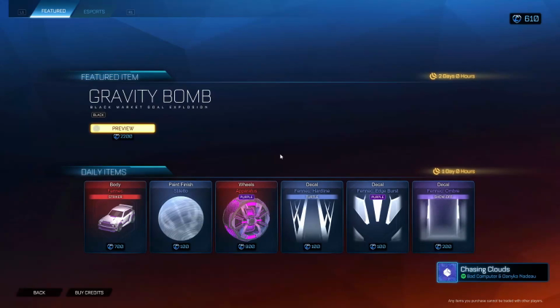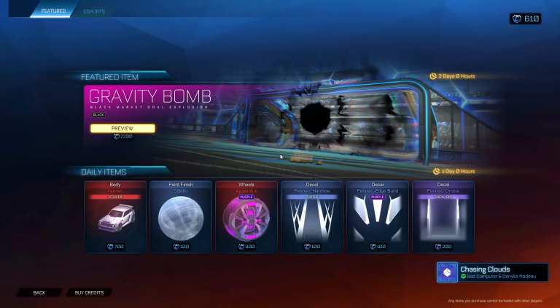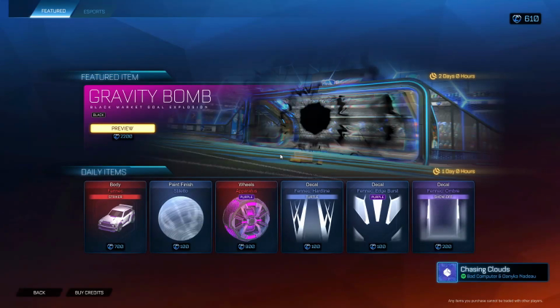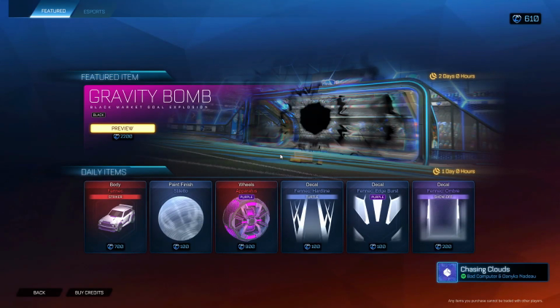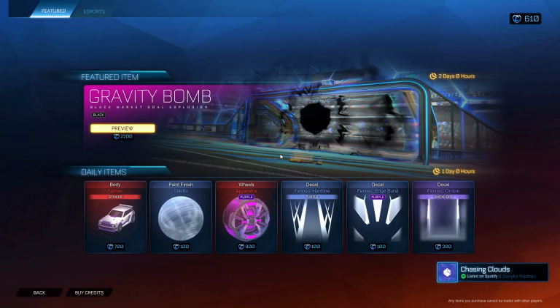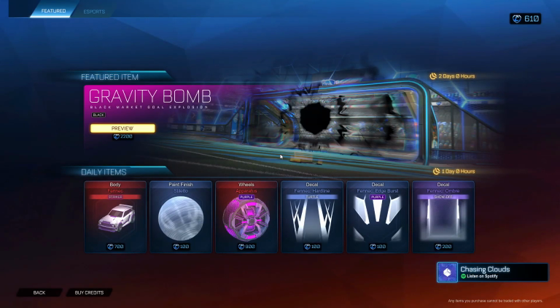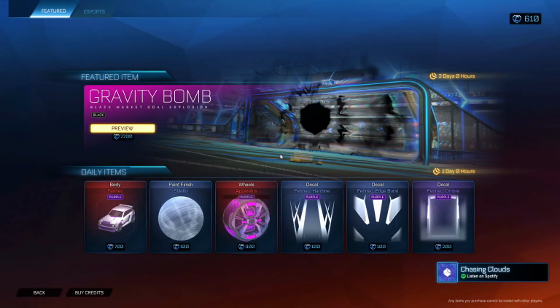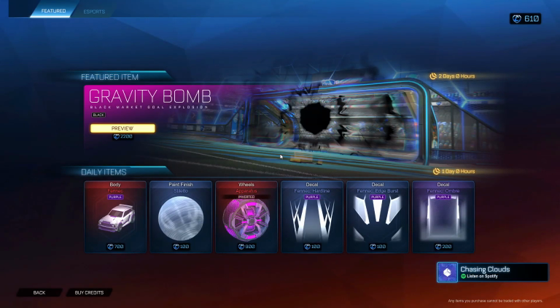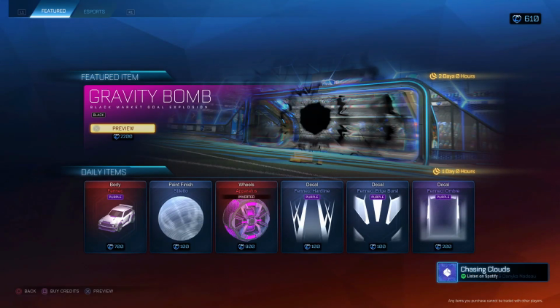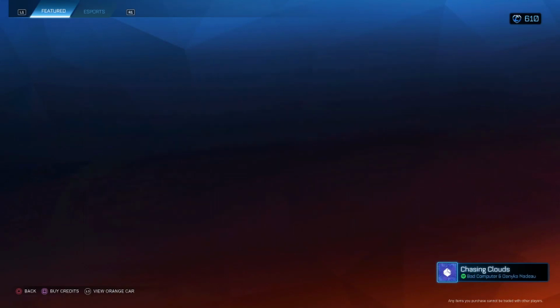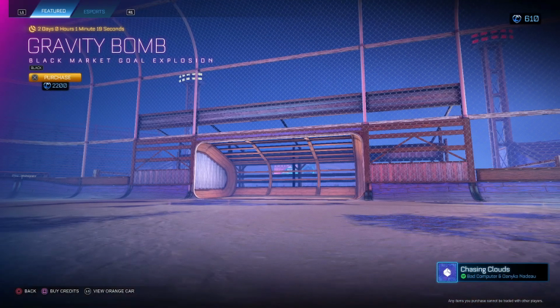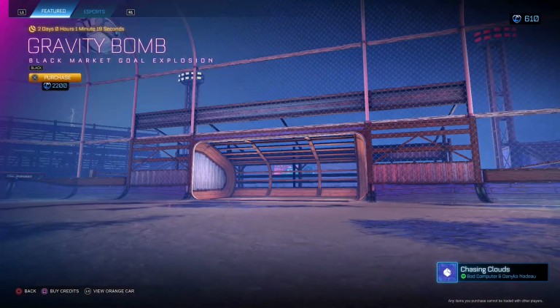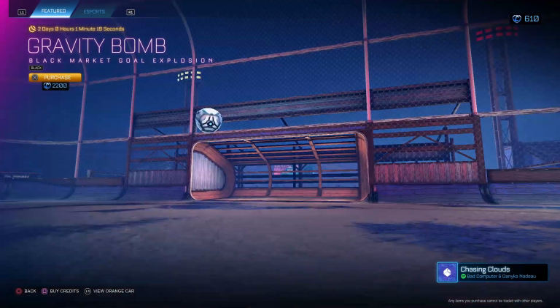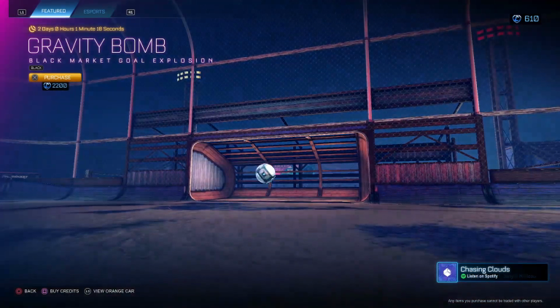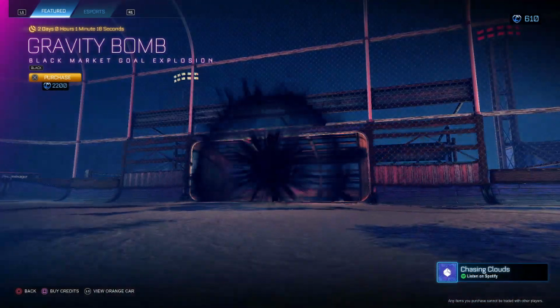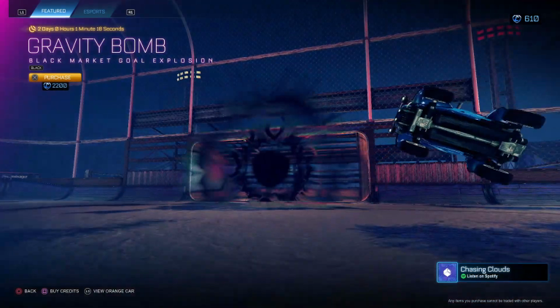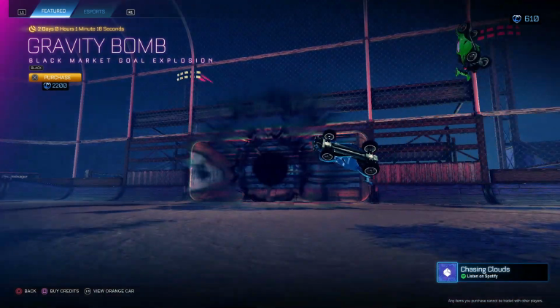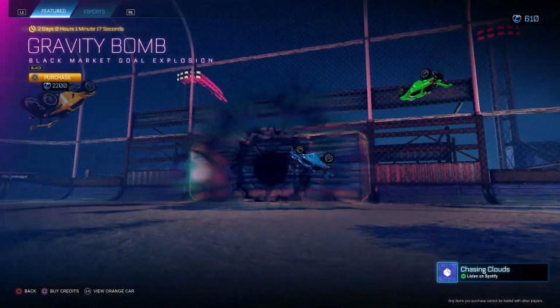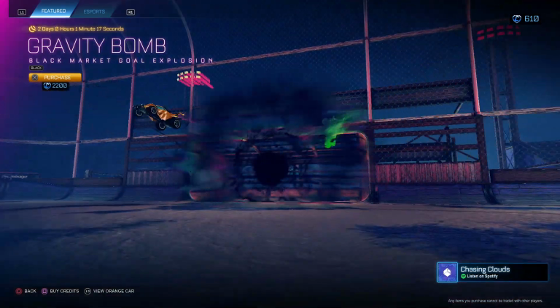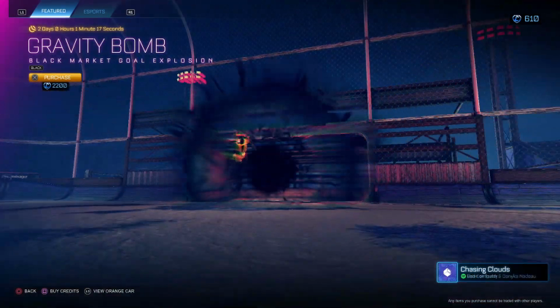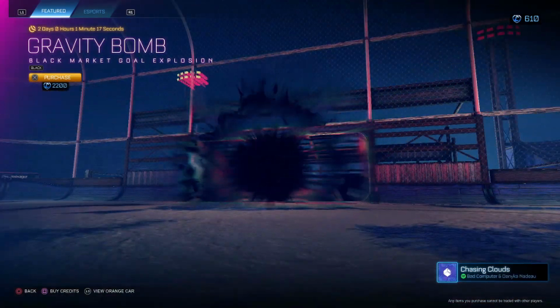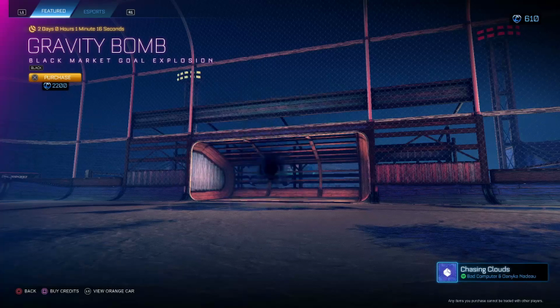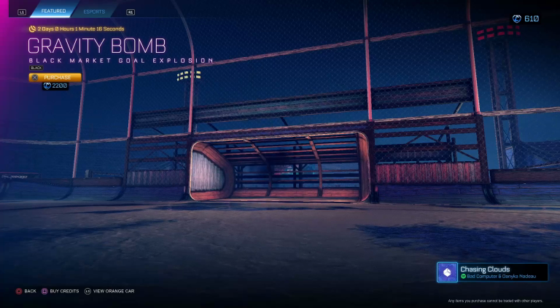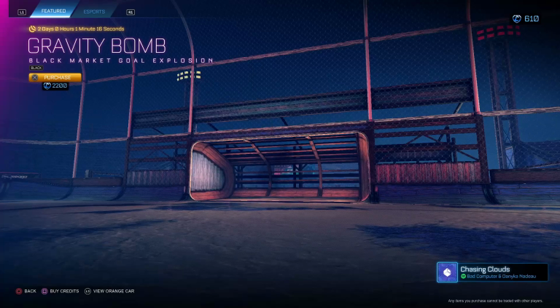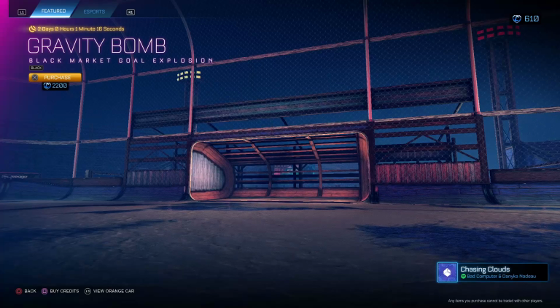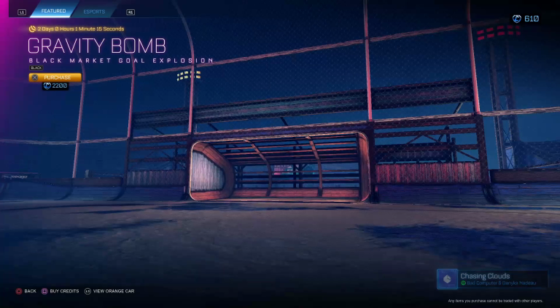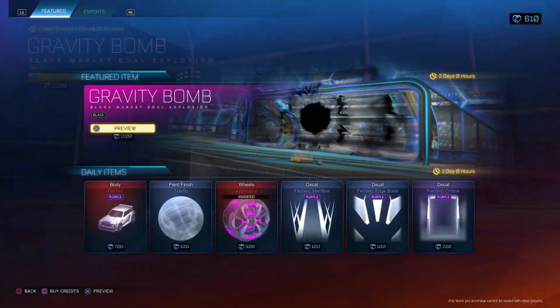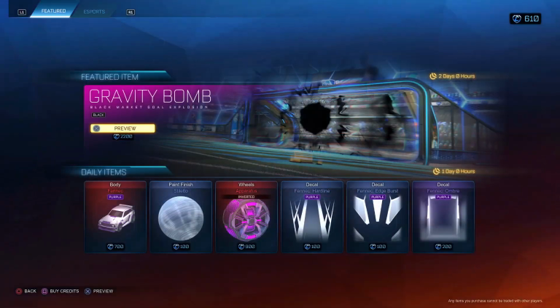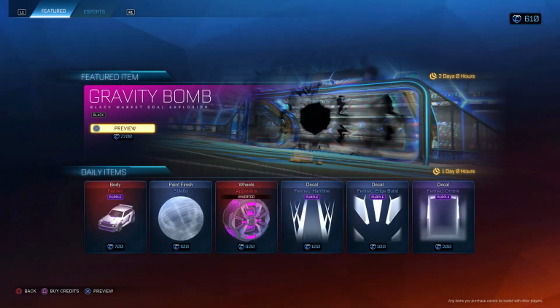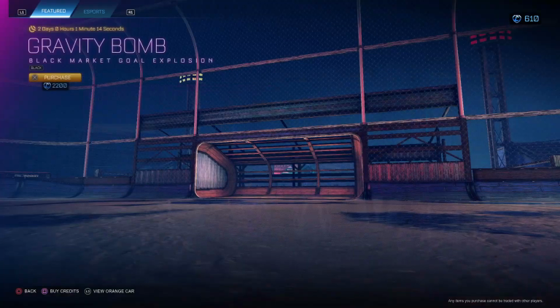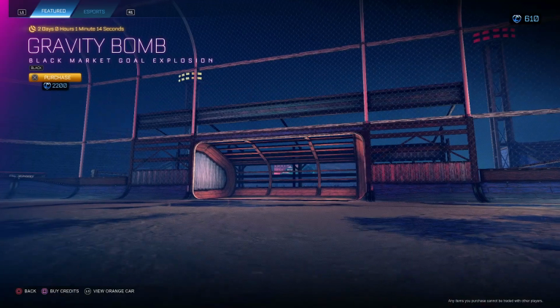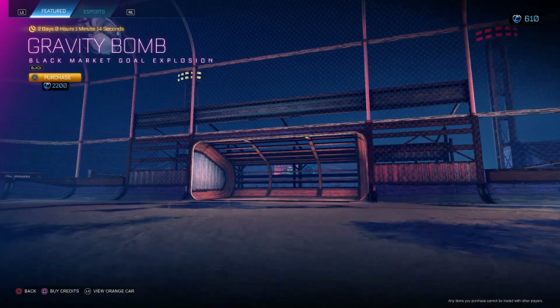Yo, what's up? Jdukes here with the June 23rd Night Shop. We got Gravity Bomb Black — 2200. It brings the cards.